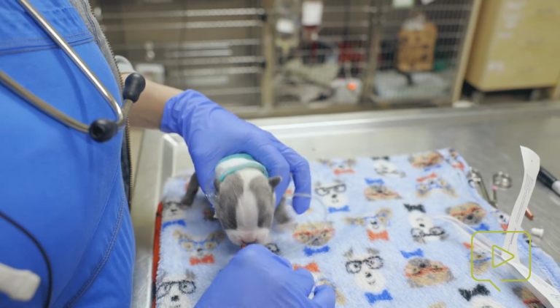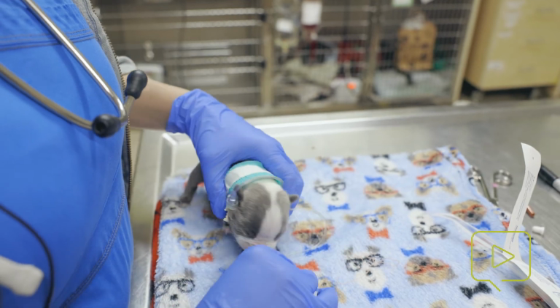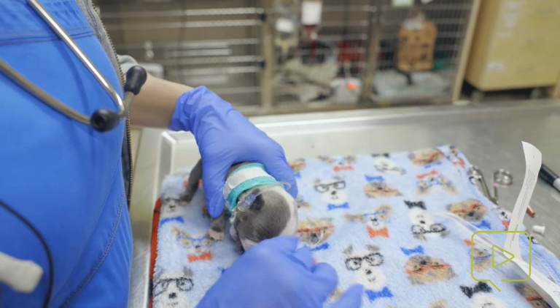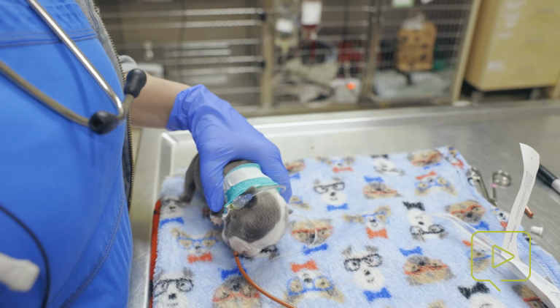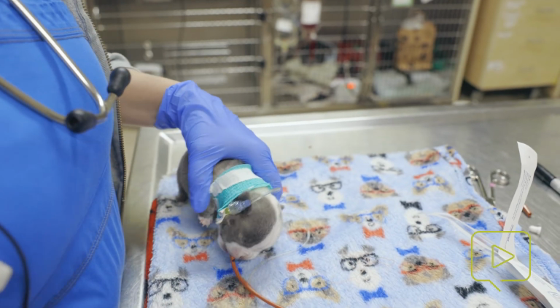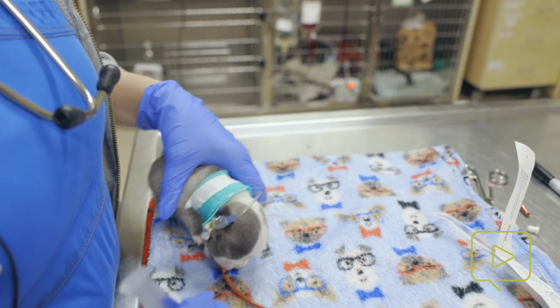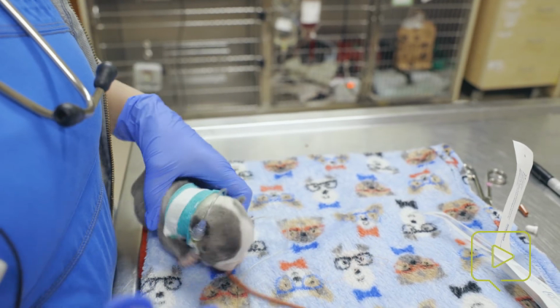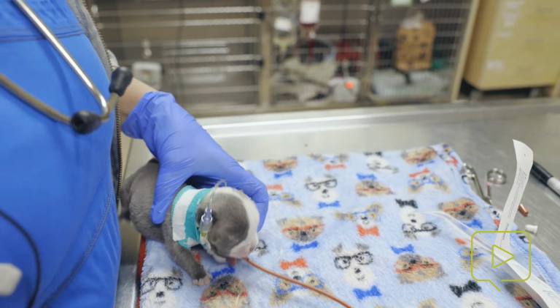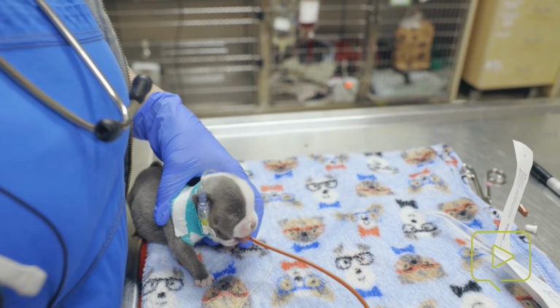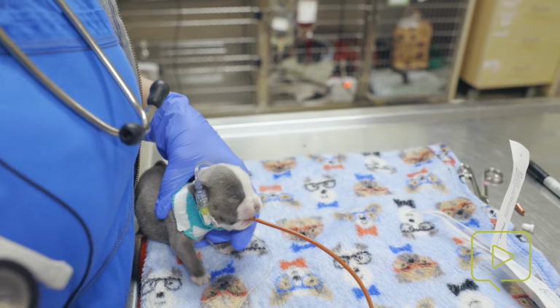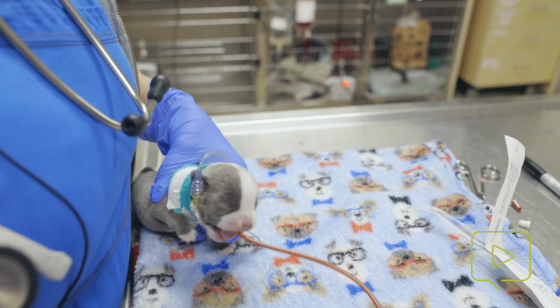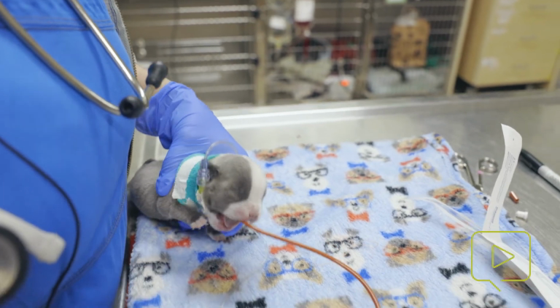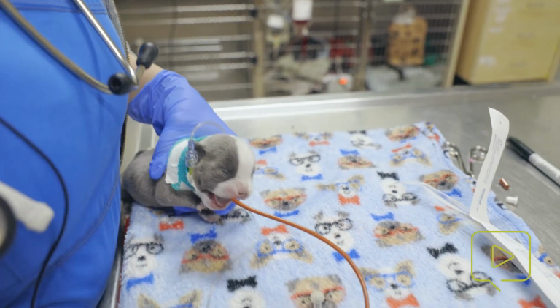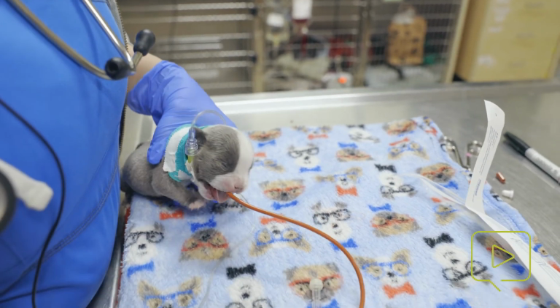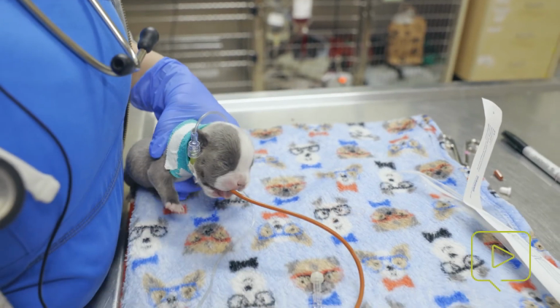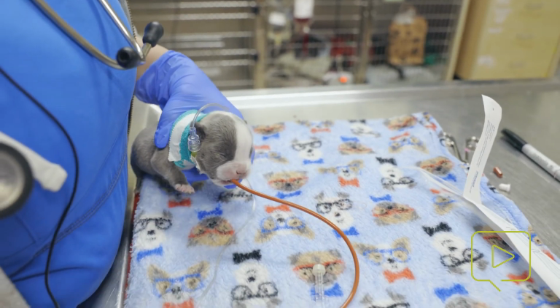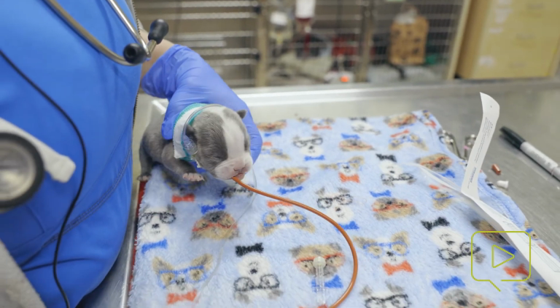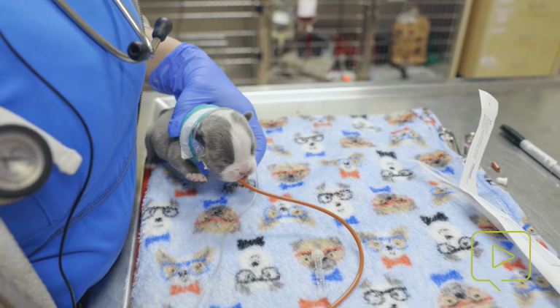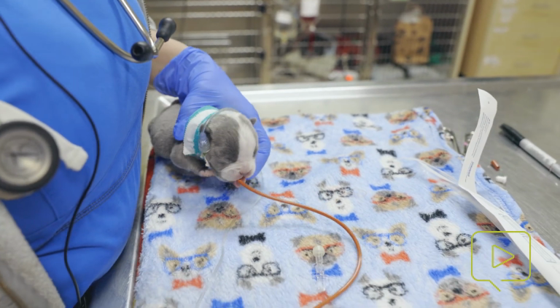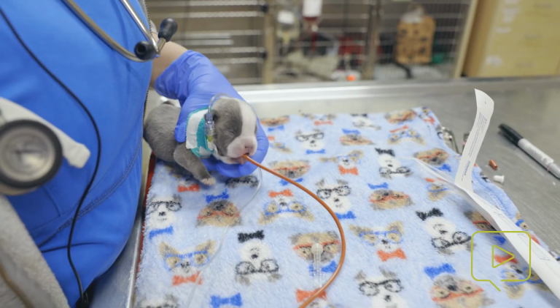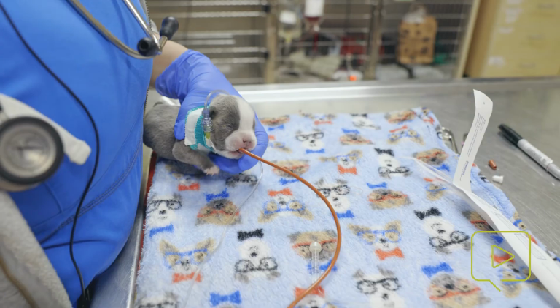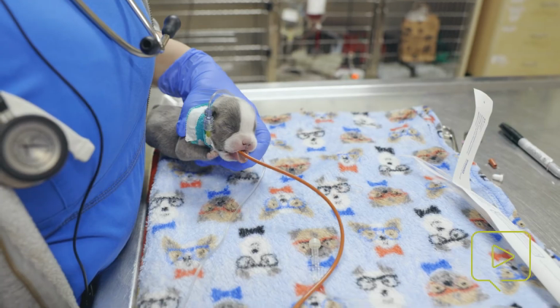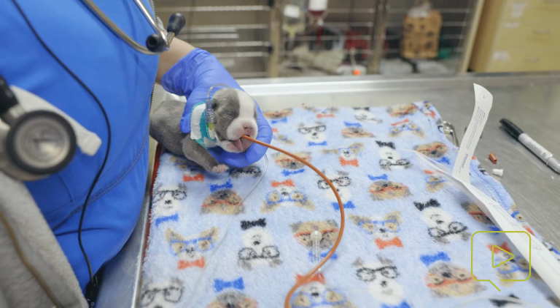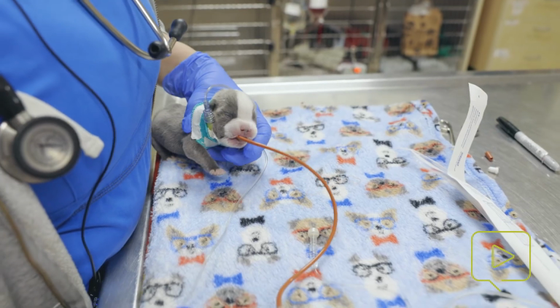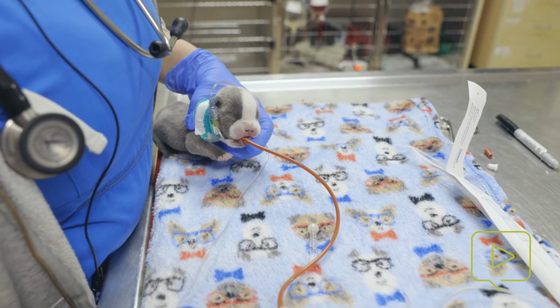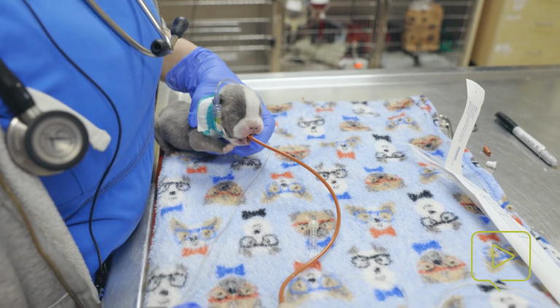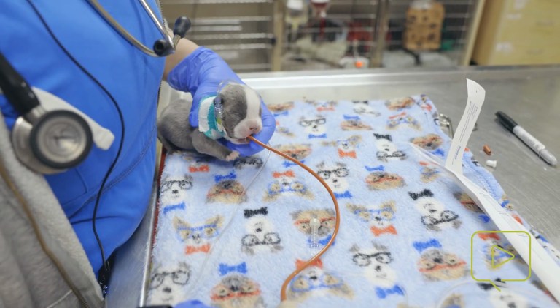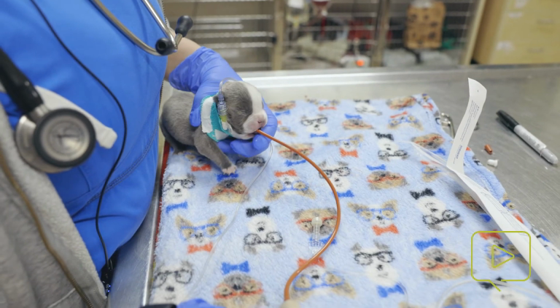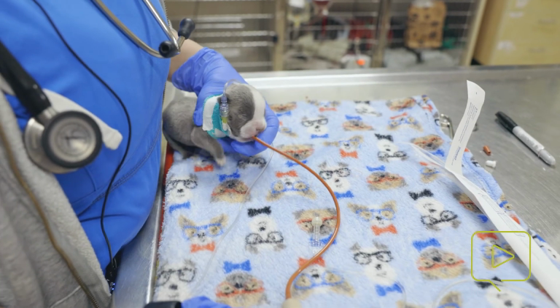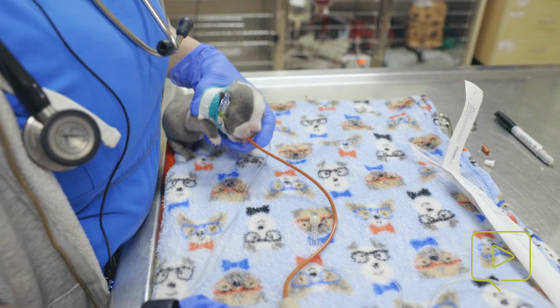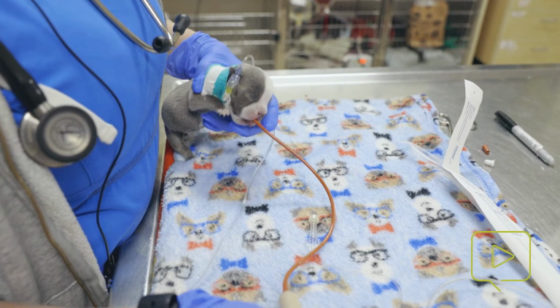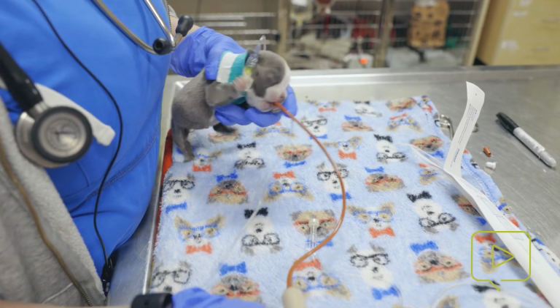You can hear air moving in him. We aspirate — no air. And then you just gently introduce that food.